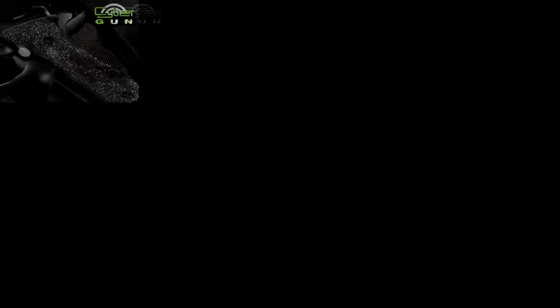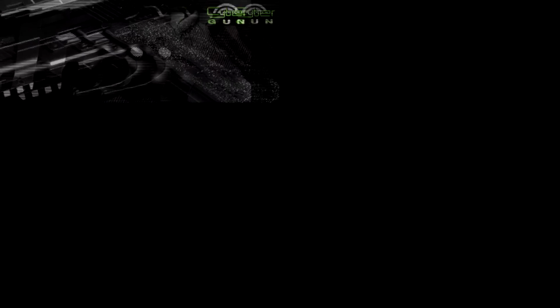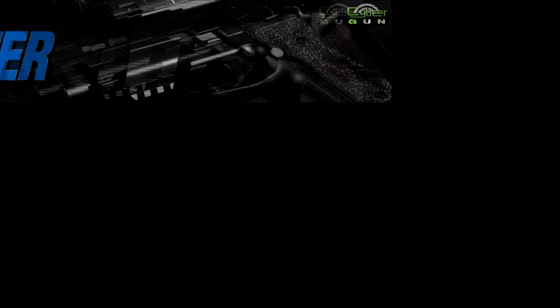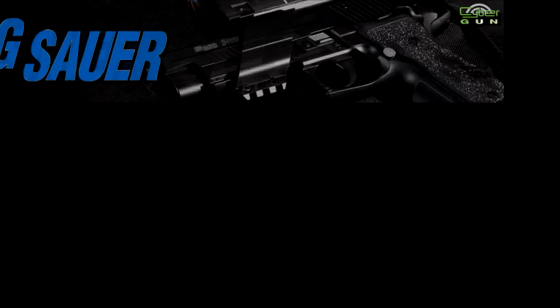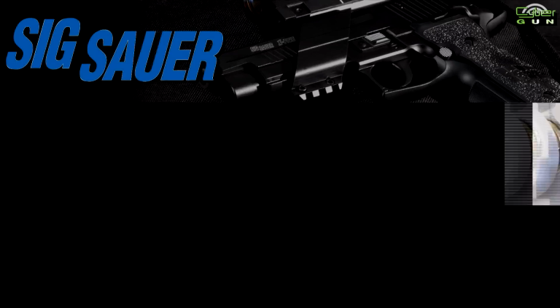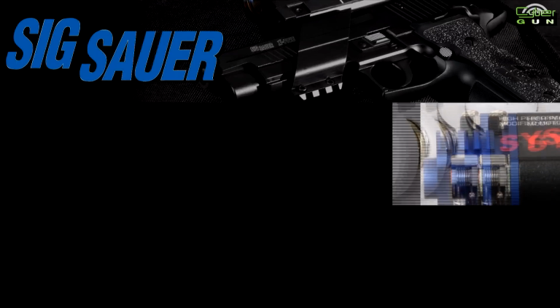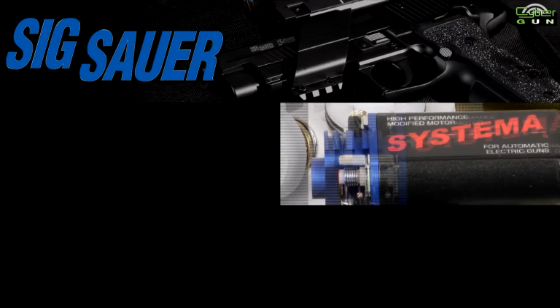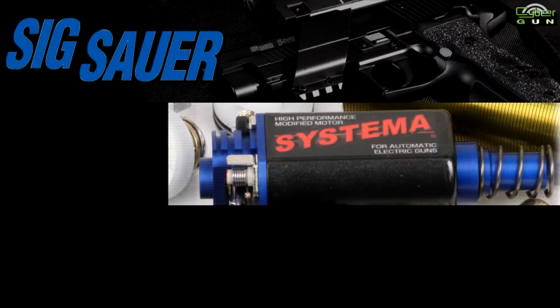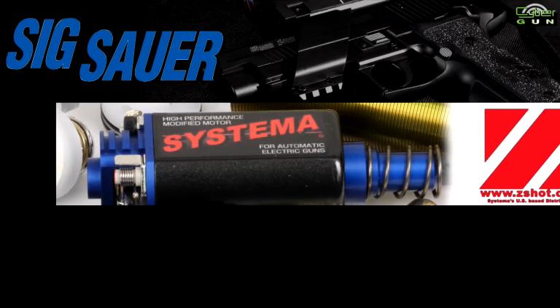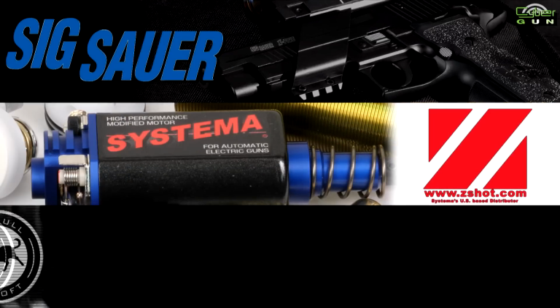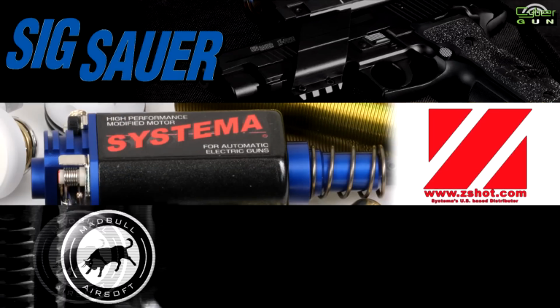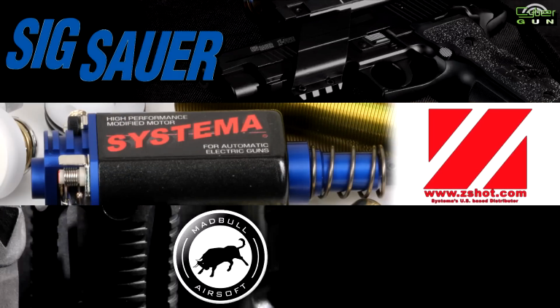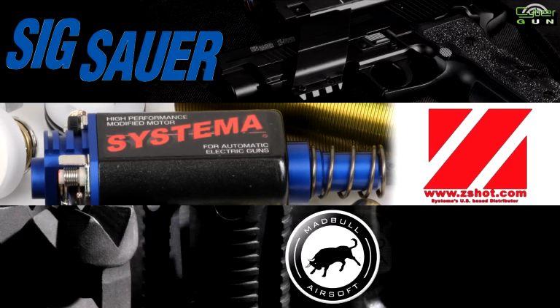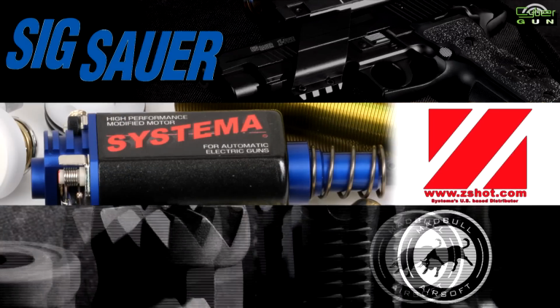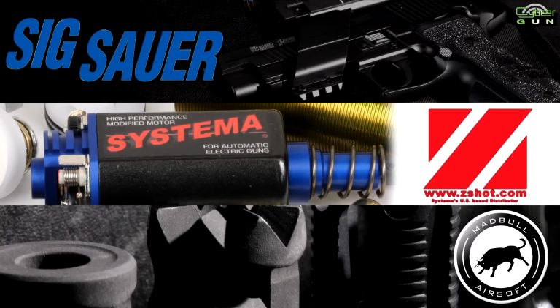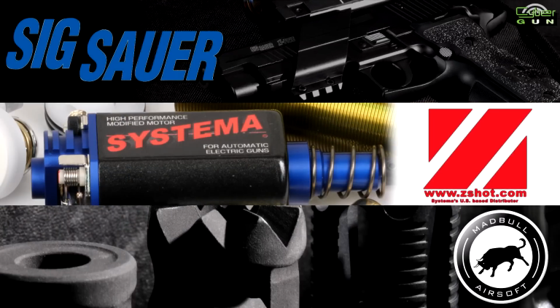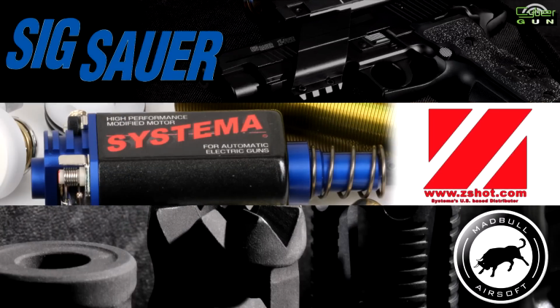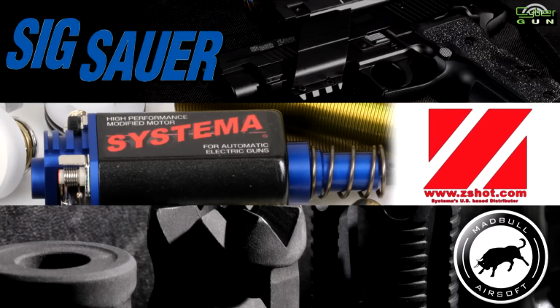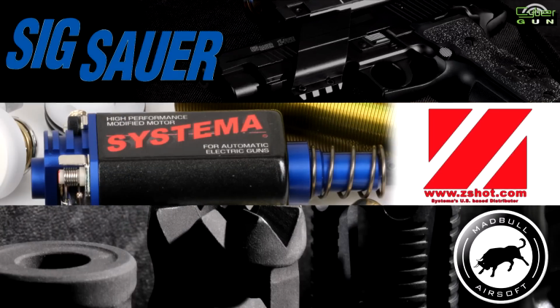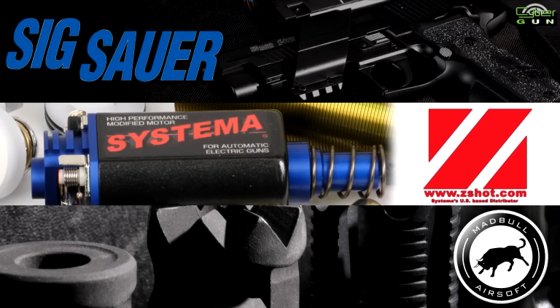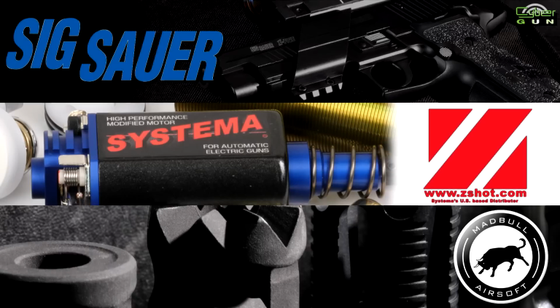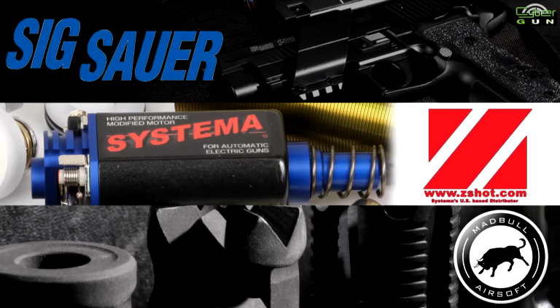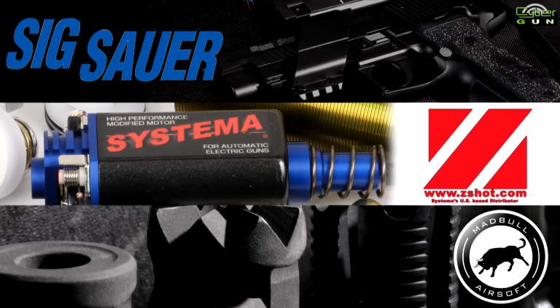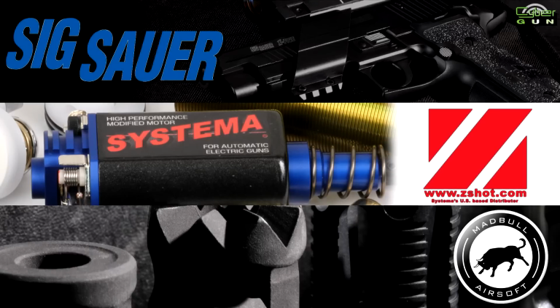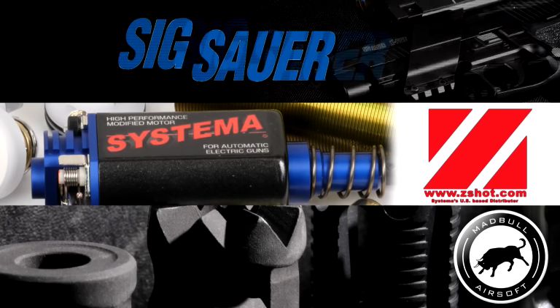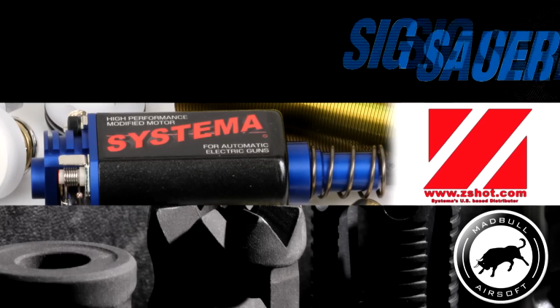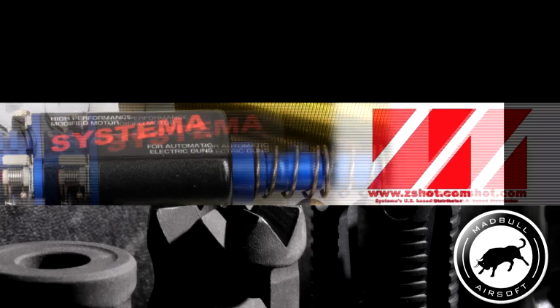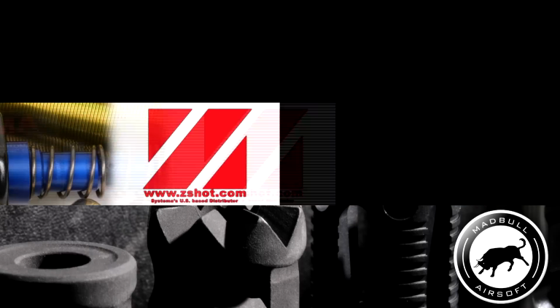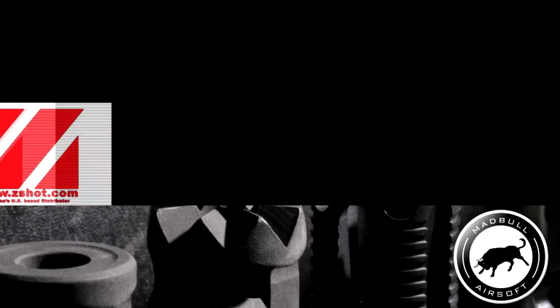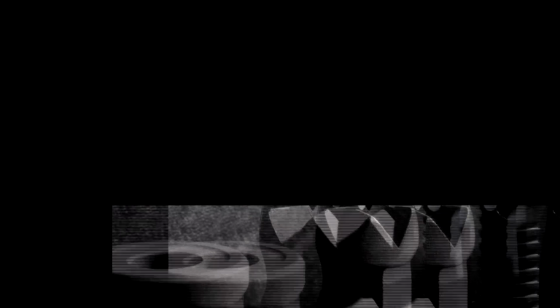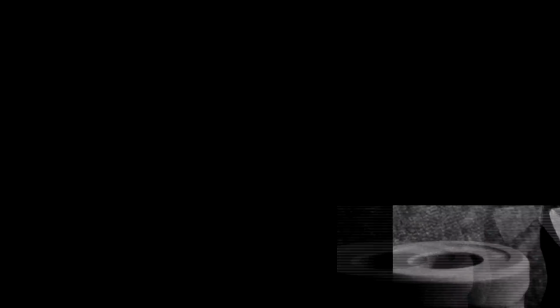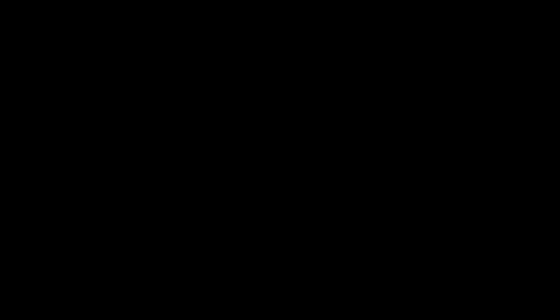Airsoft GITV would like to thank our sponsors: Sig Sauer by Cybergun, Systema, and Madbull Airsoft.